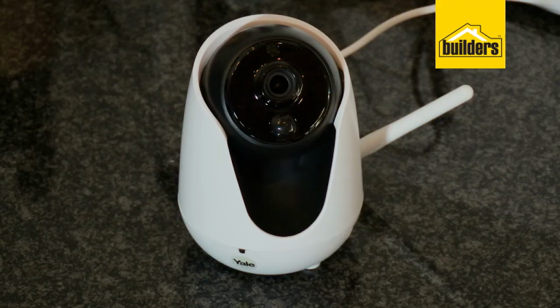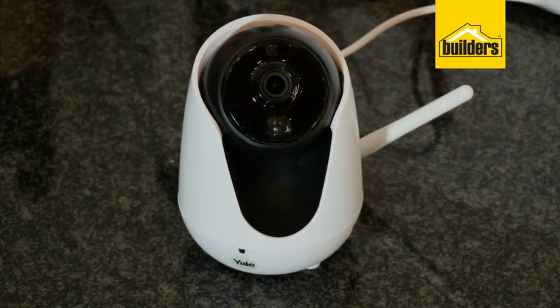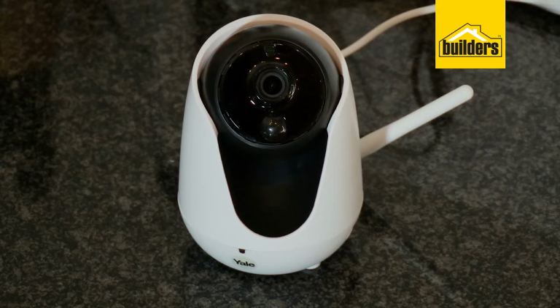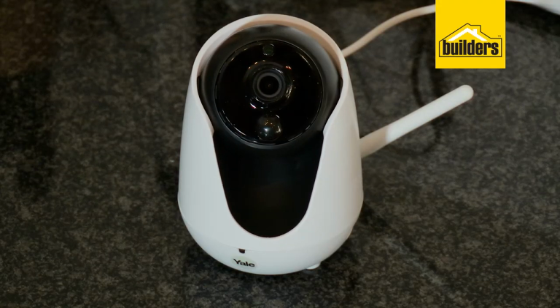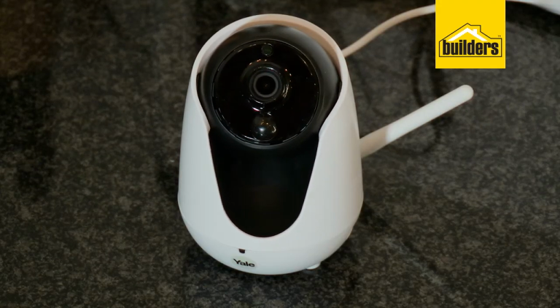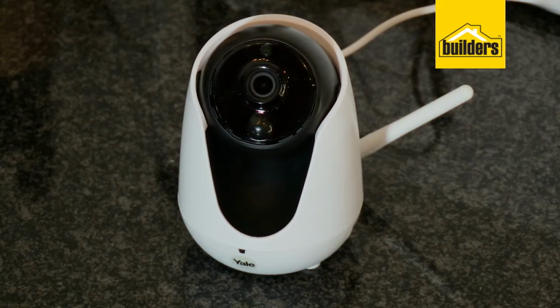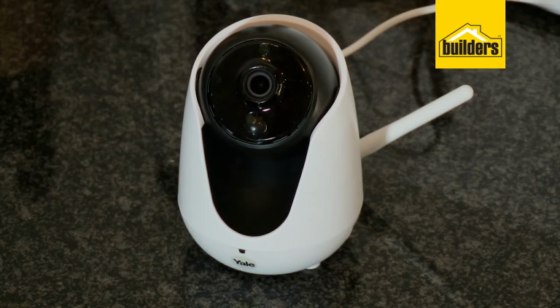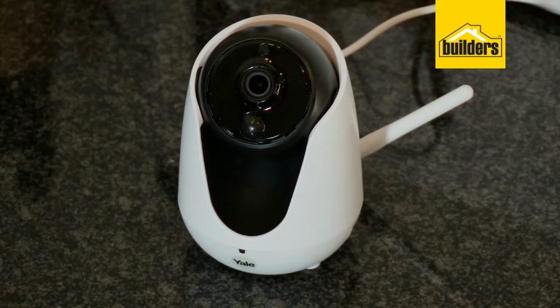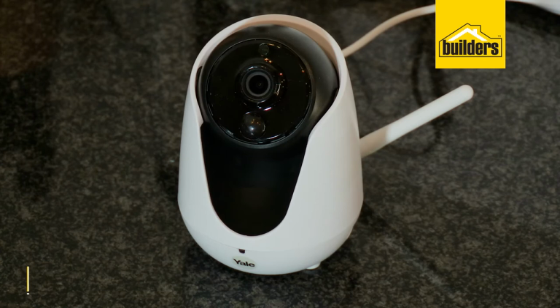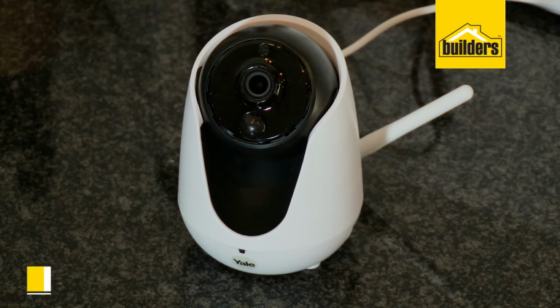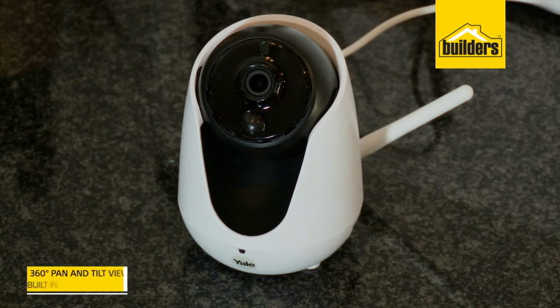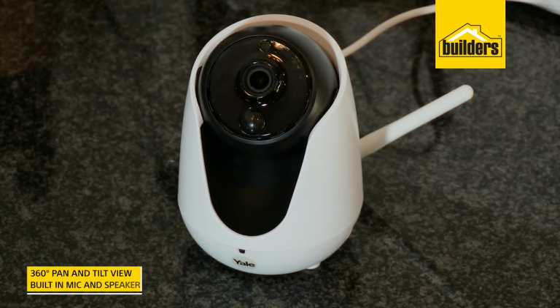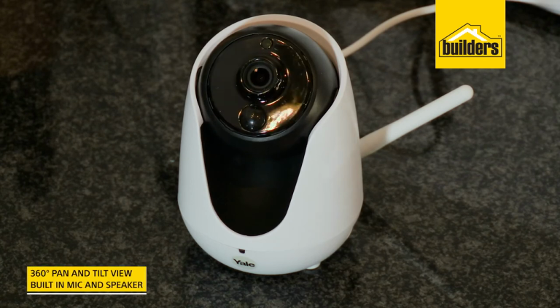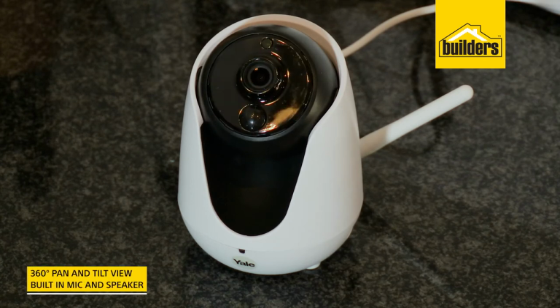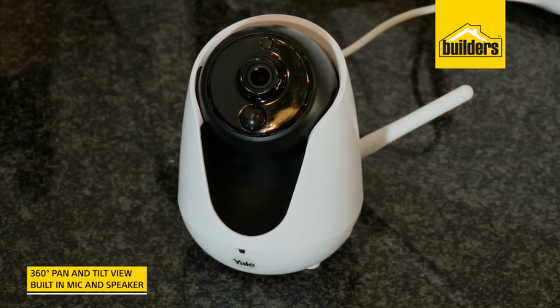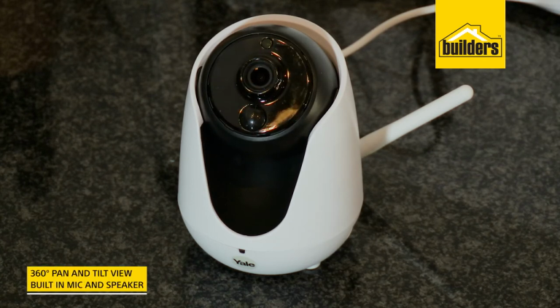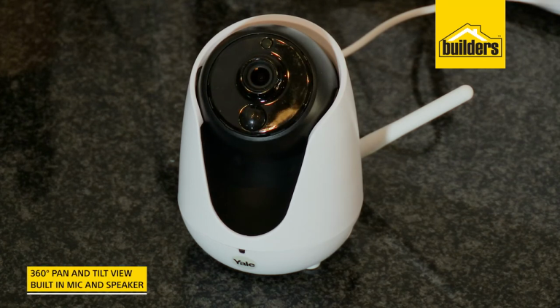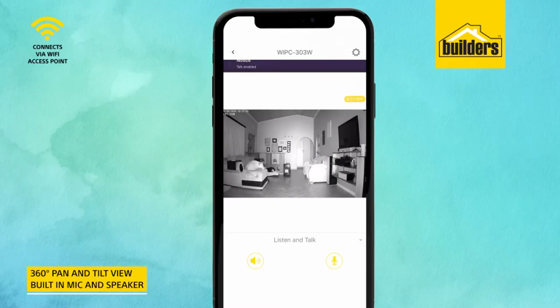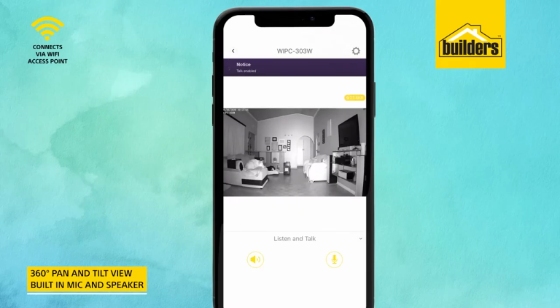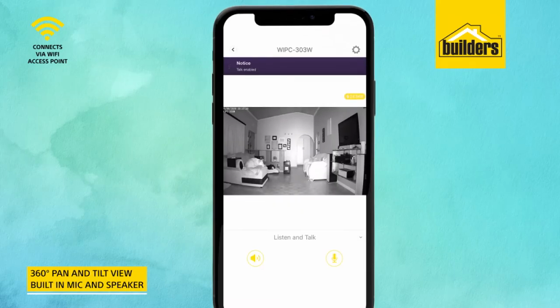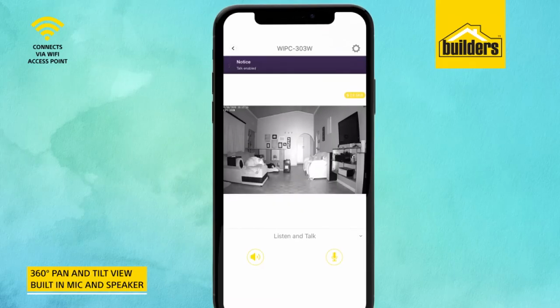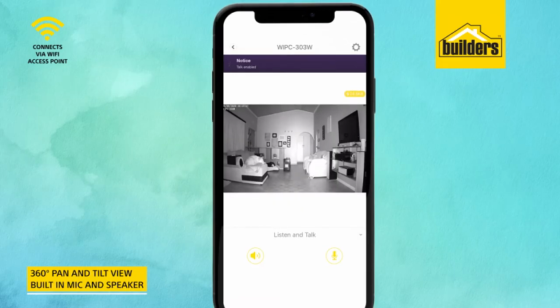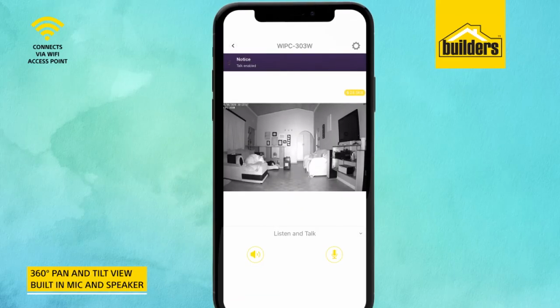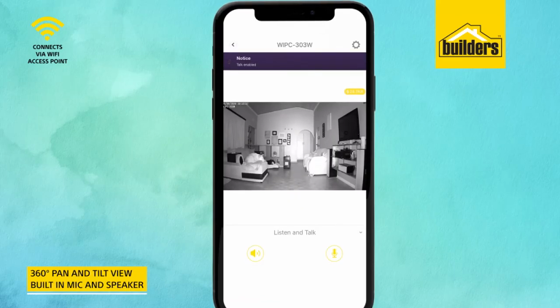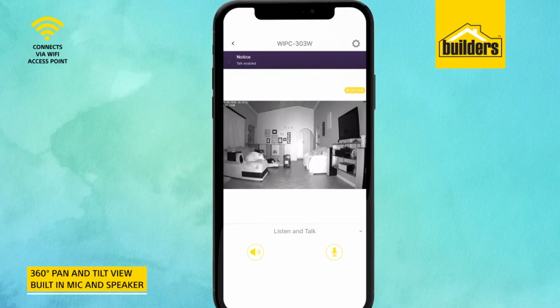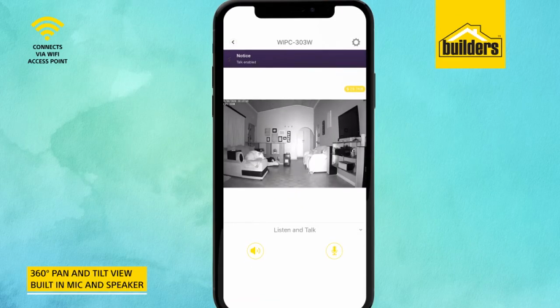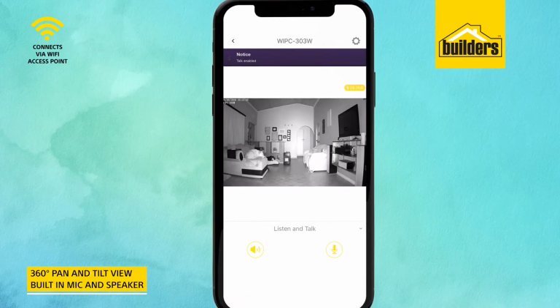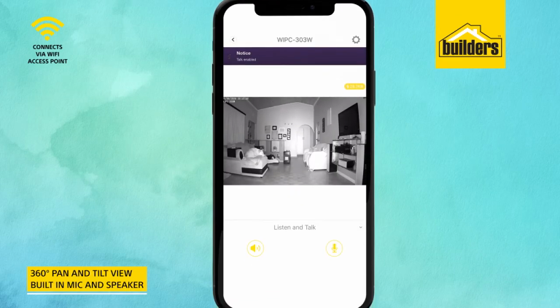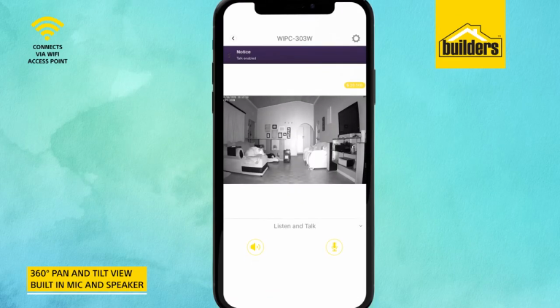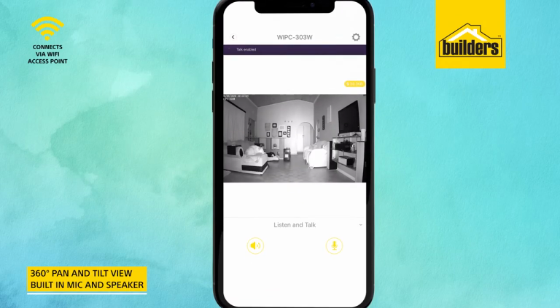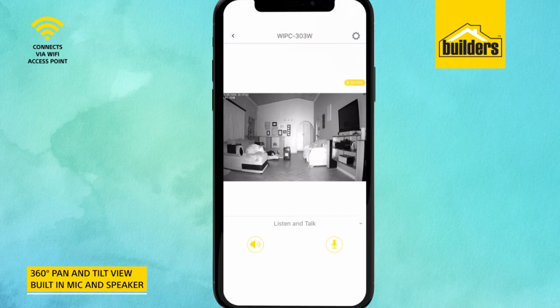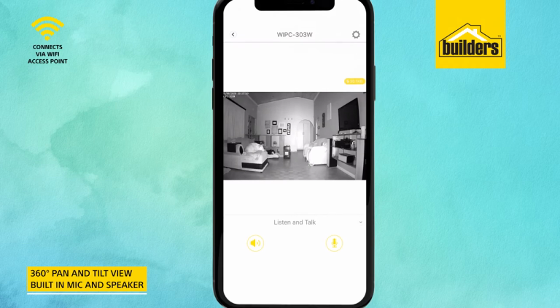This Pan Tilt camera allows for 360 degree views as well as being able to speak and listen through the camera.